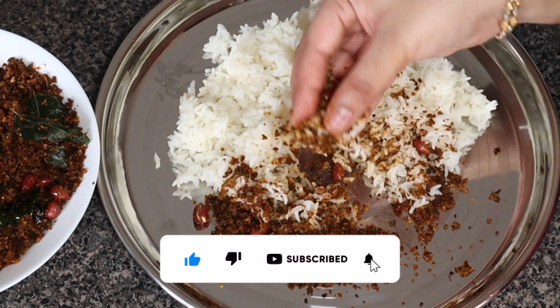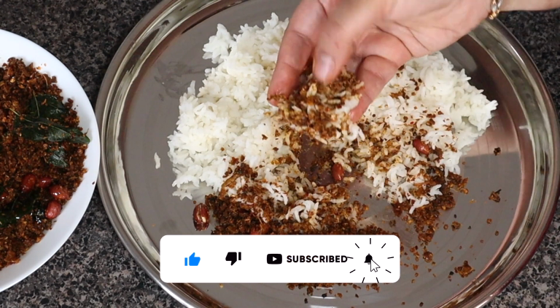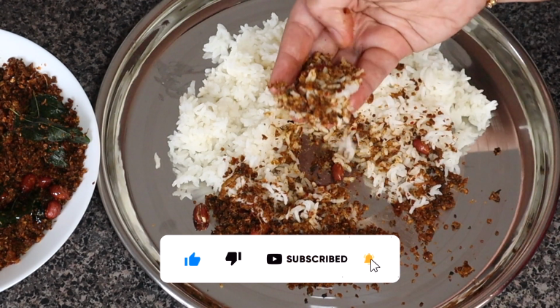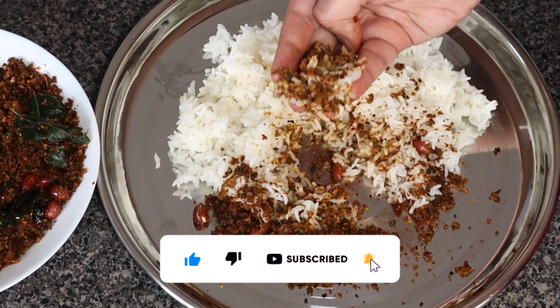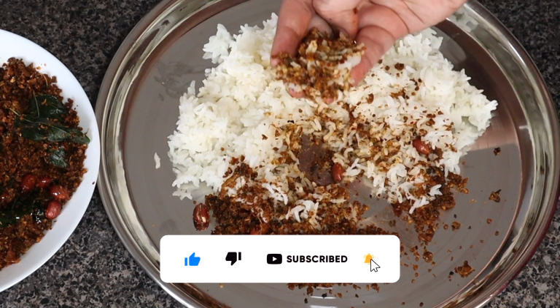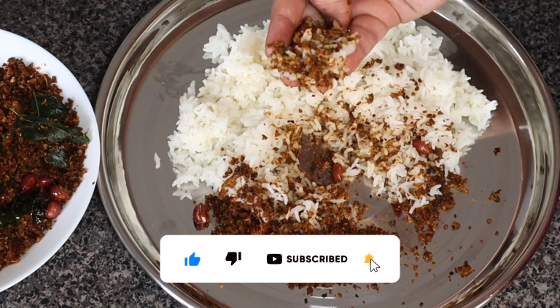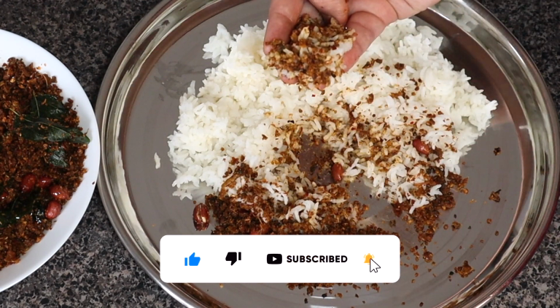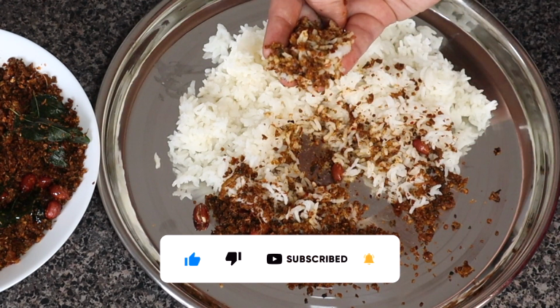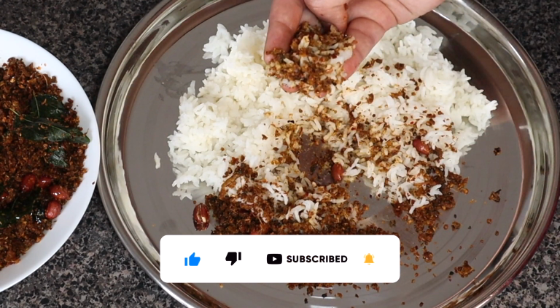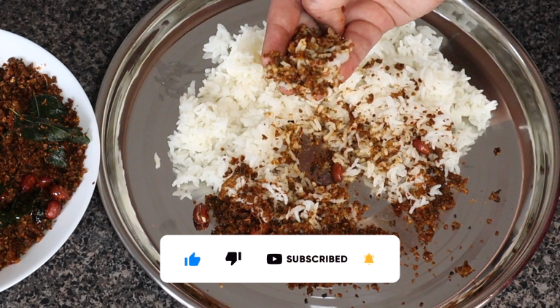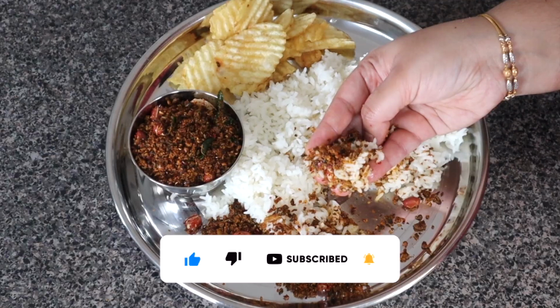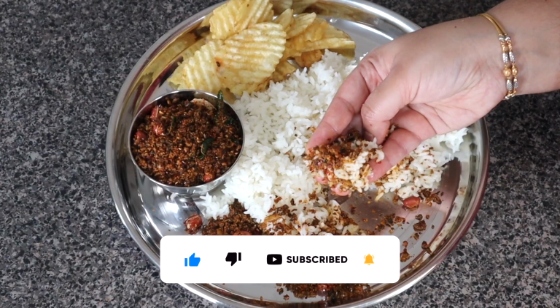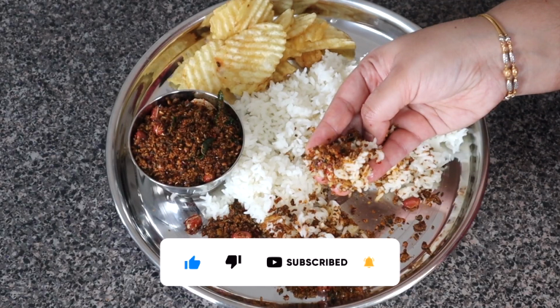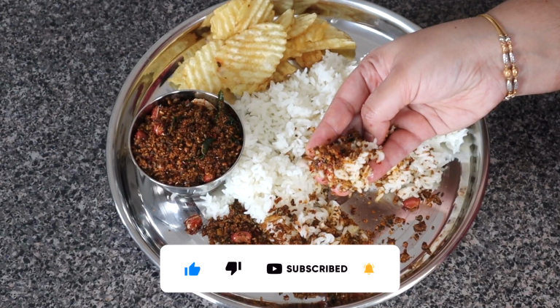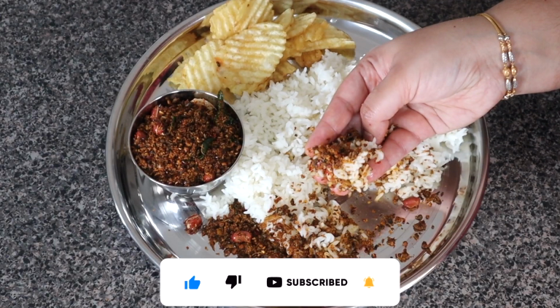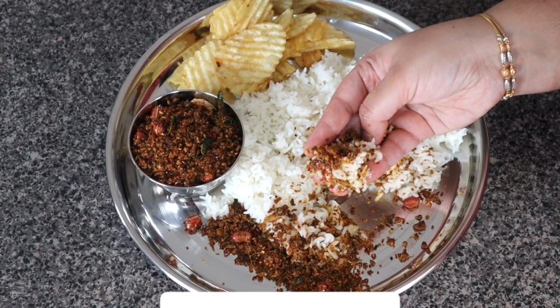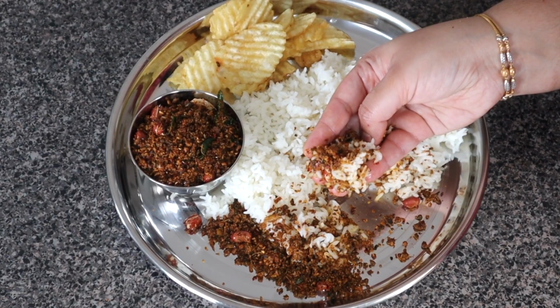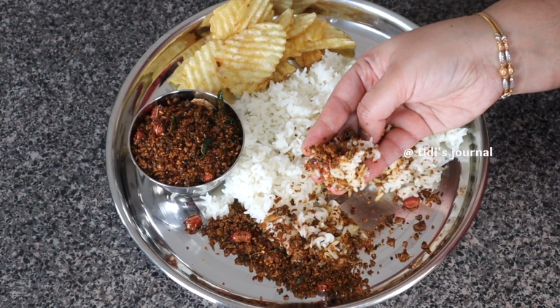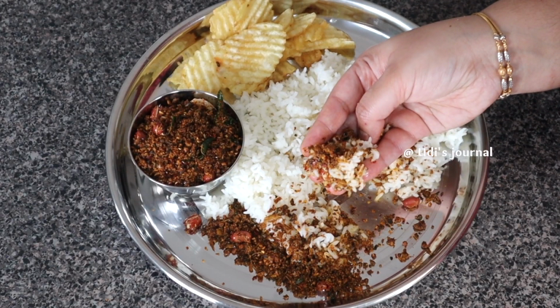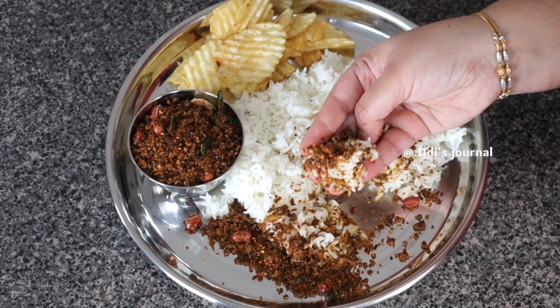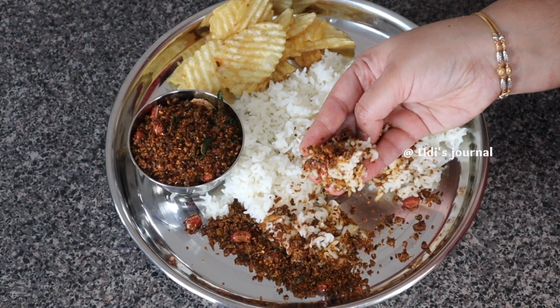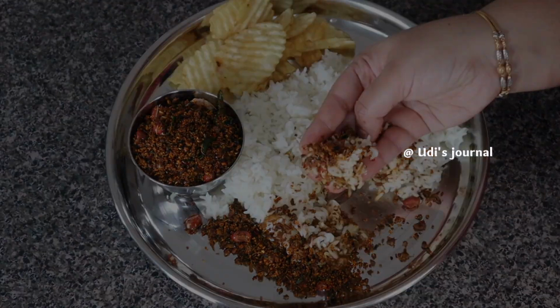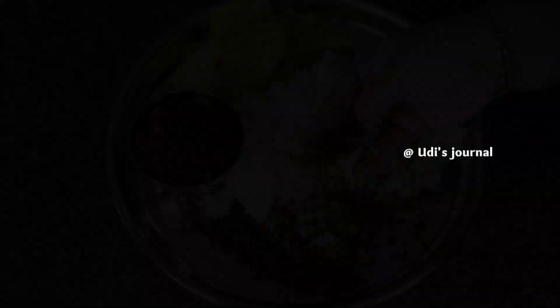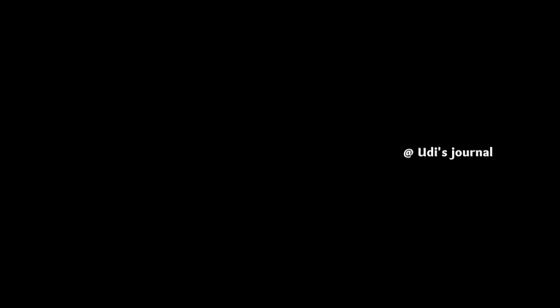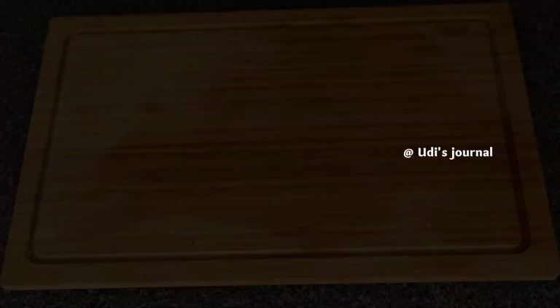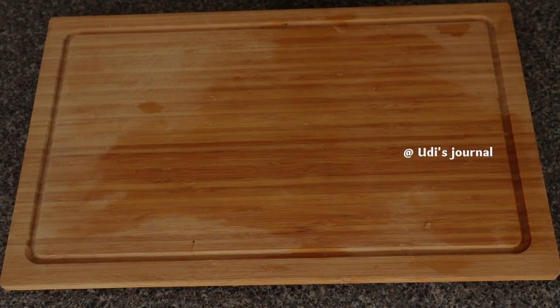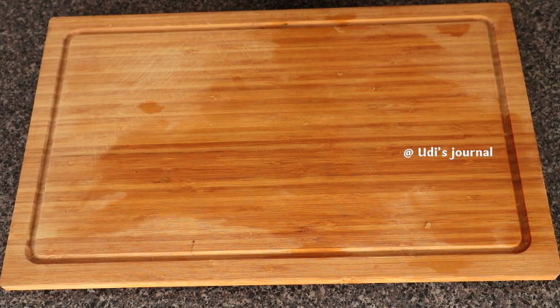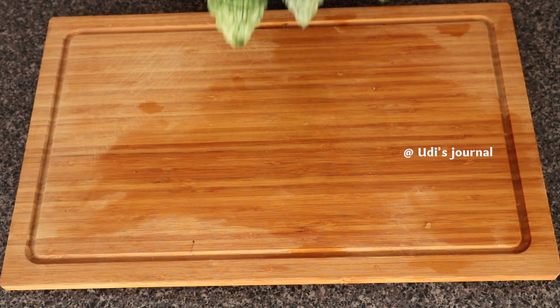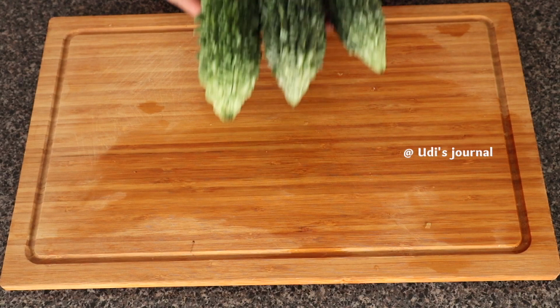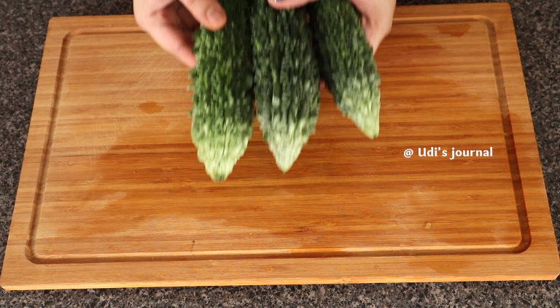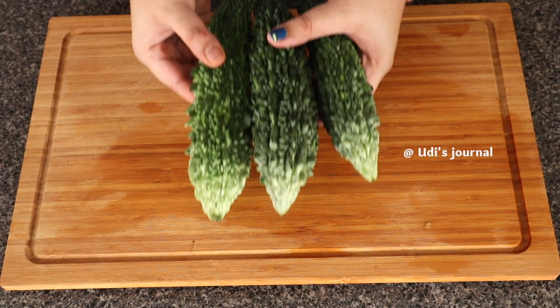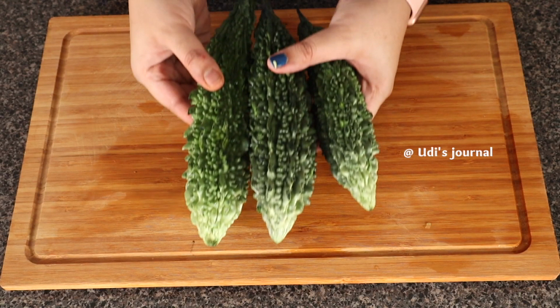If you like this channel, don't forget to subscribe. For this recipe, let's get started.